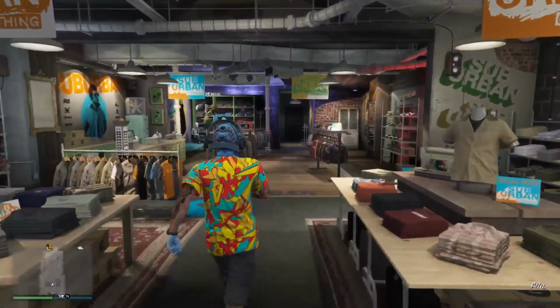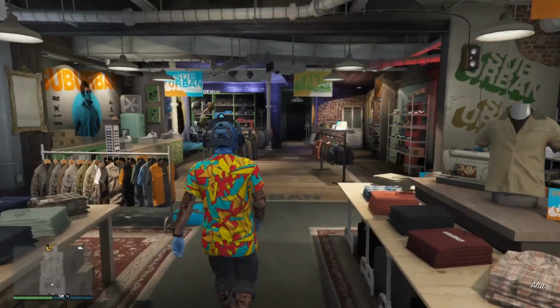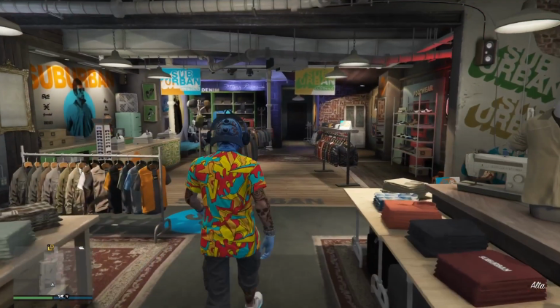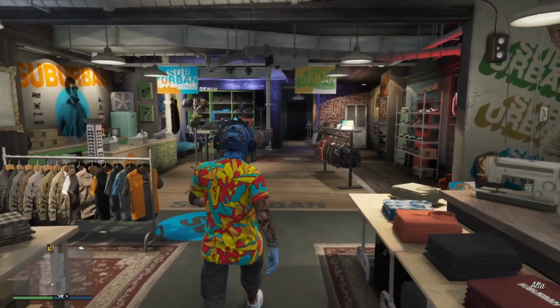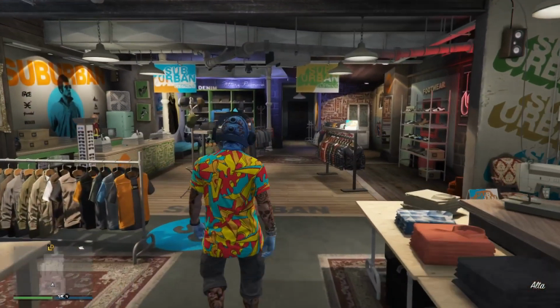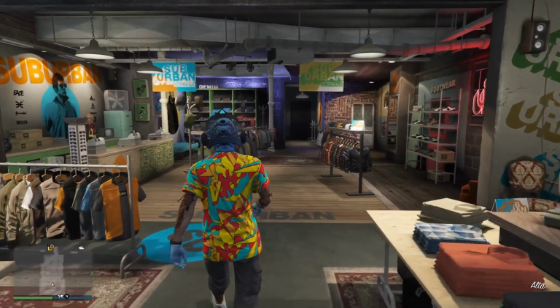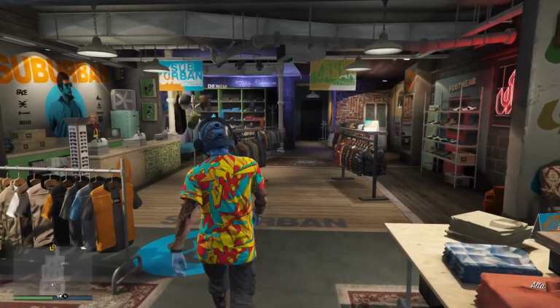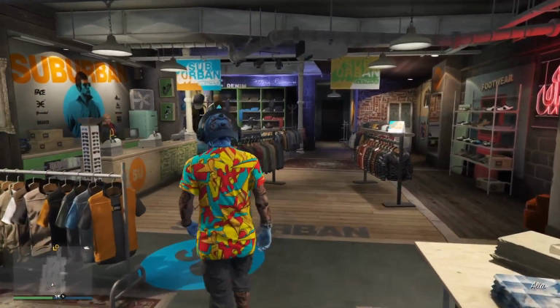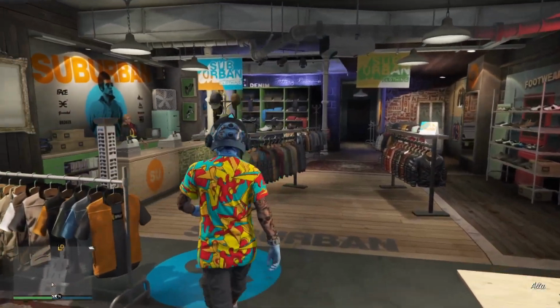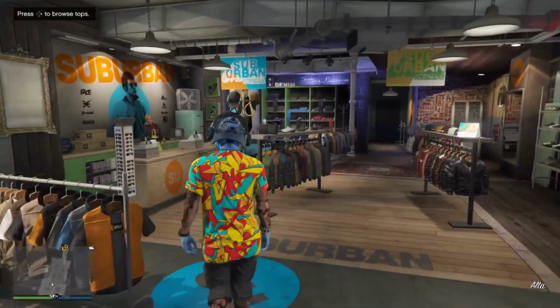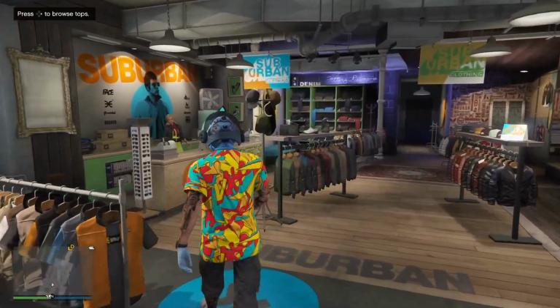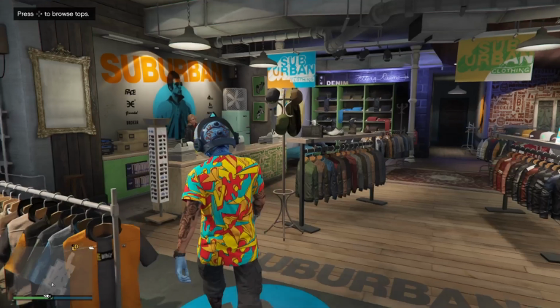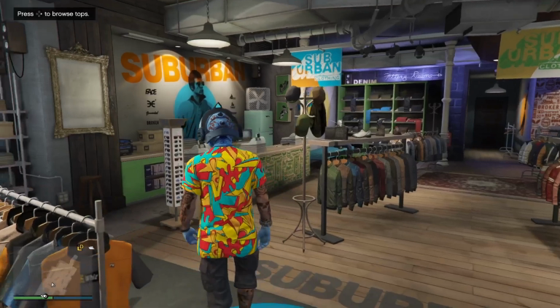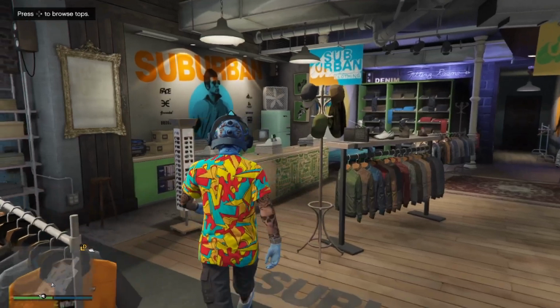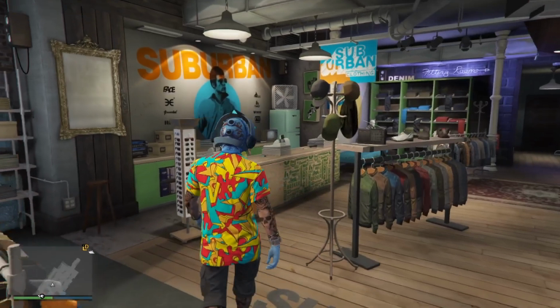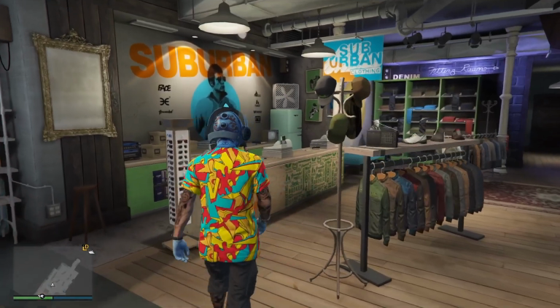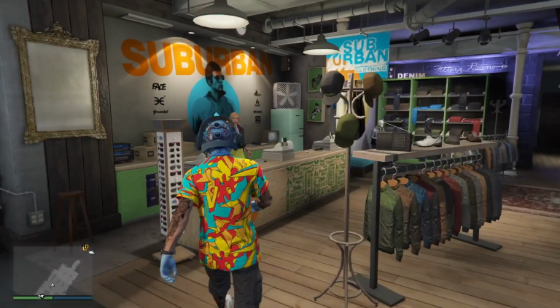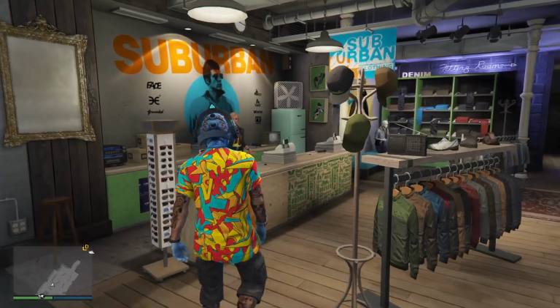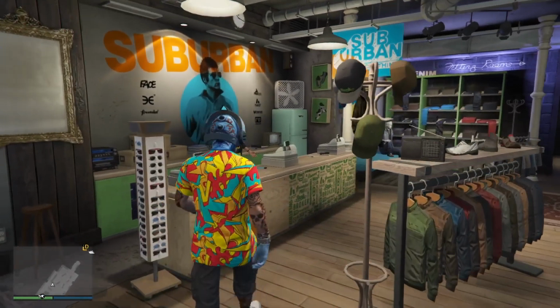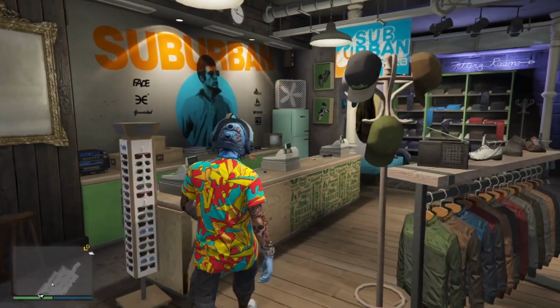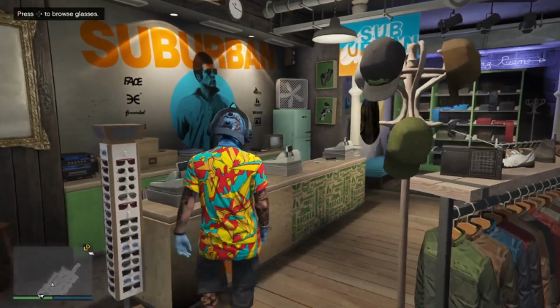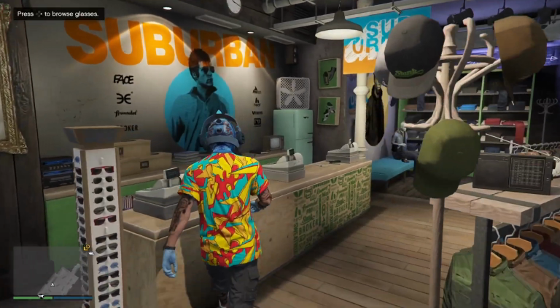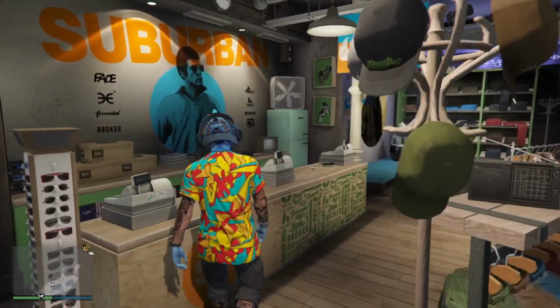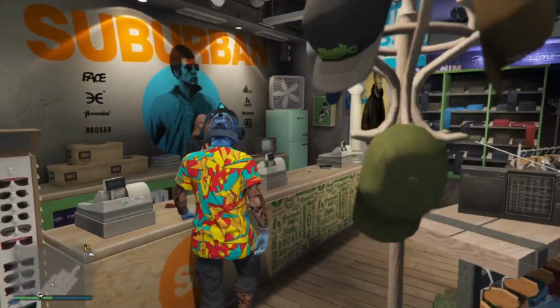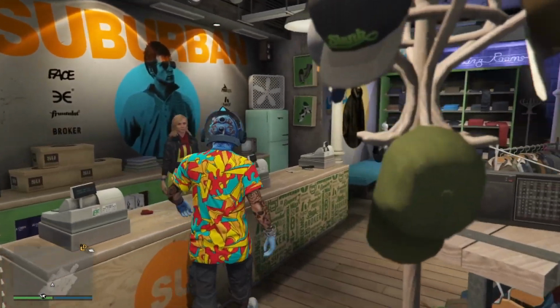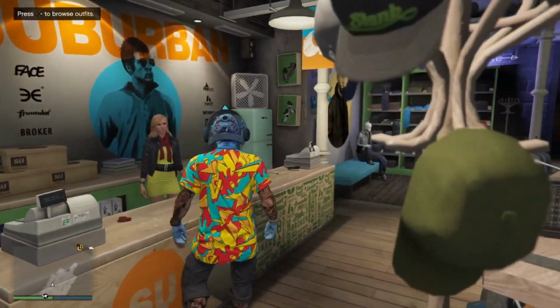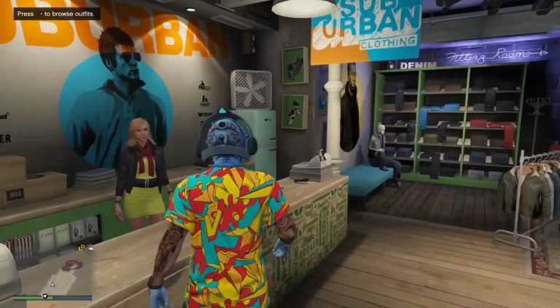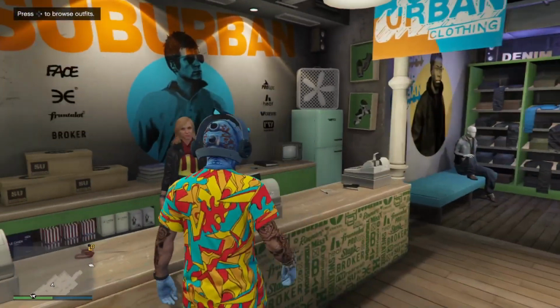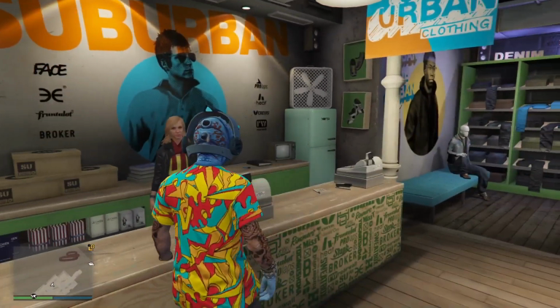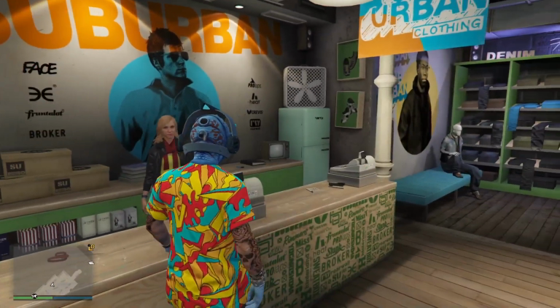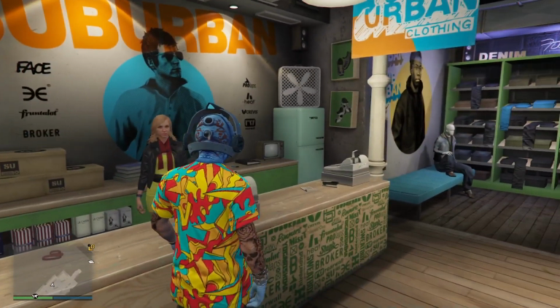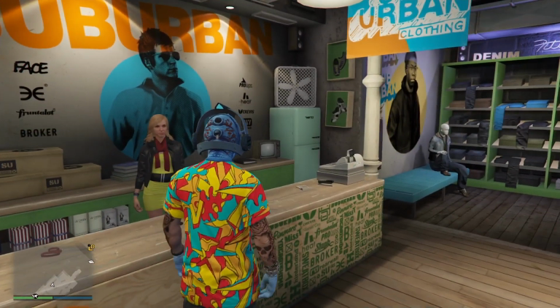First, just go ahead and make your way over to any clothing store and select one of the bodysuits that I choose.